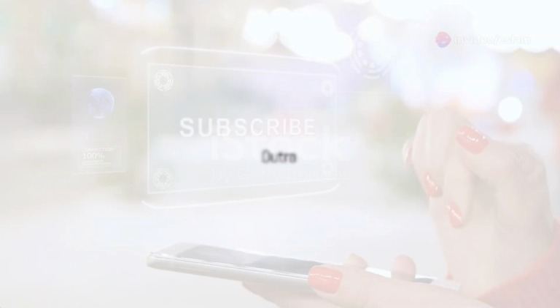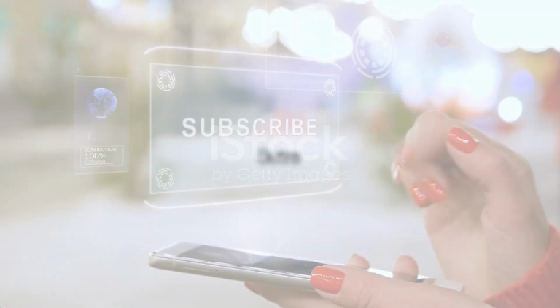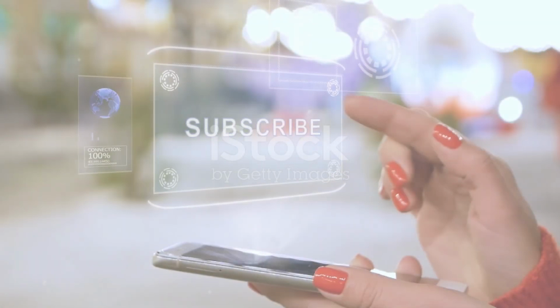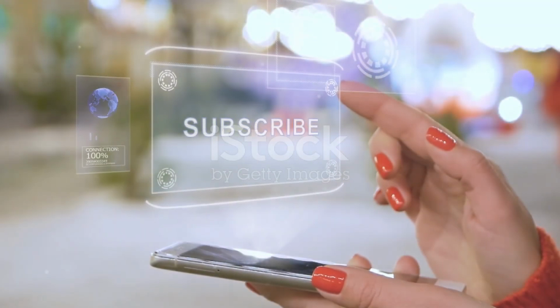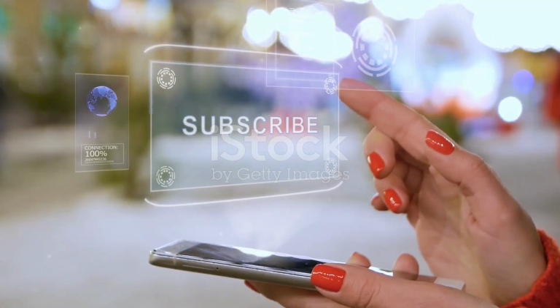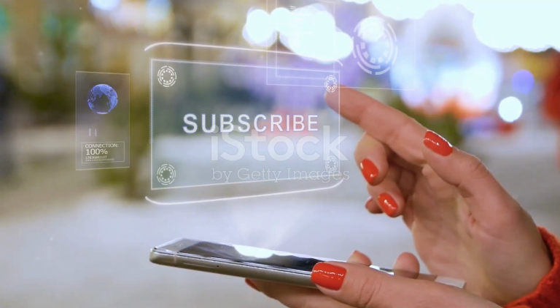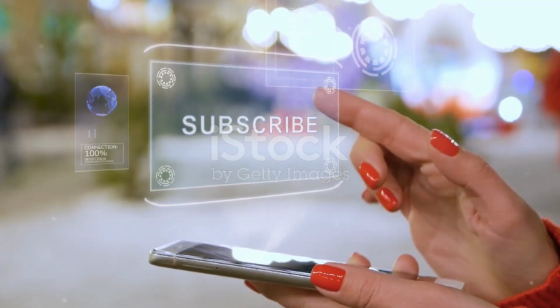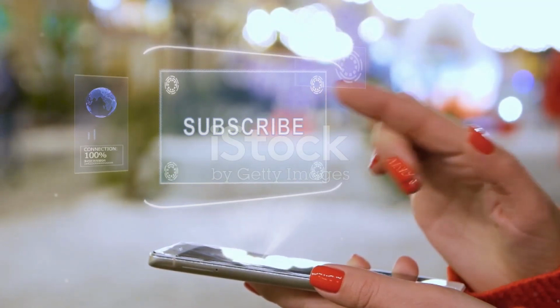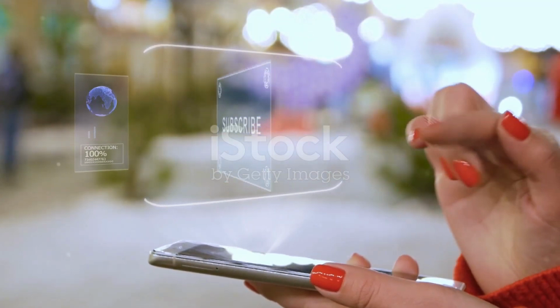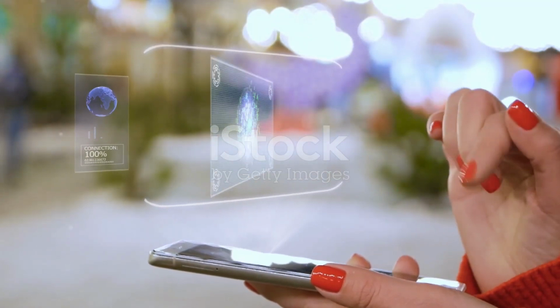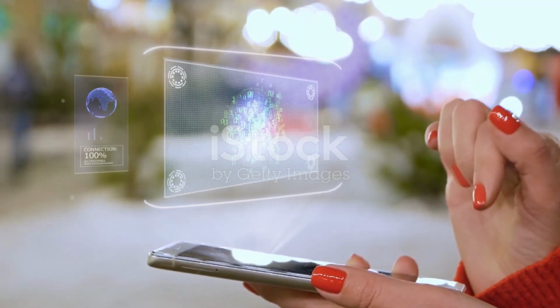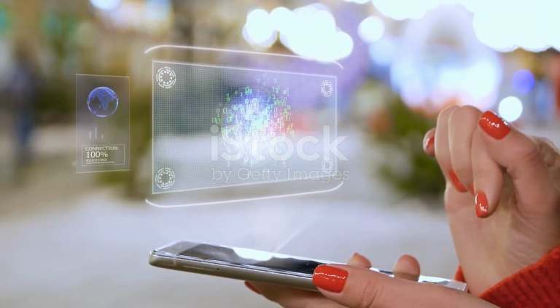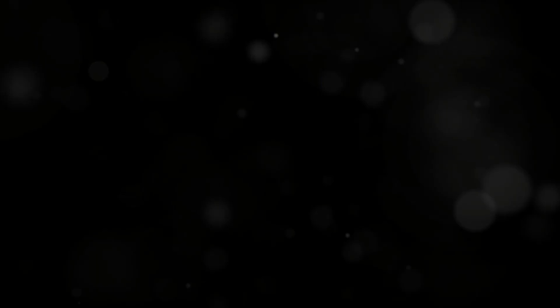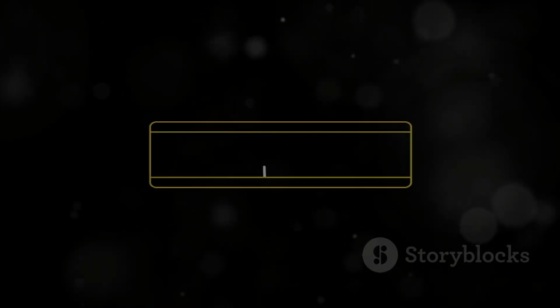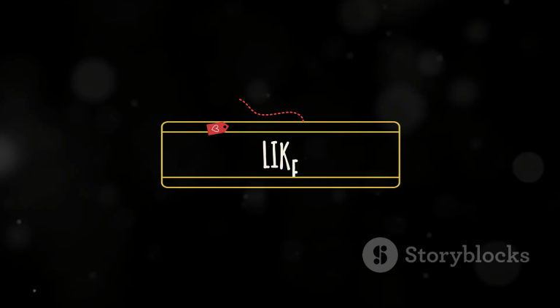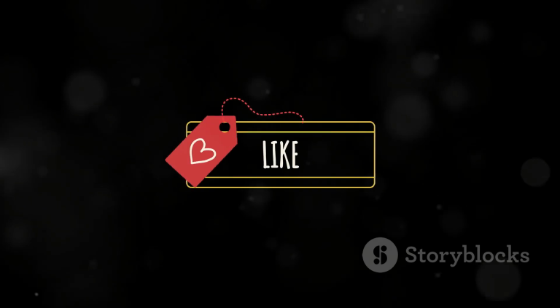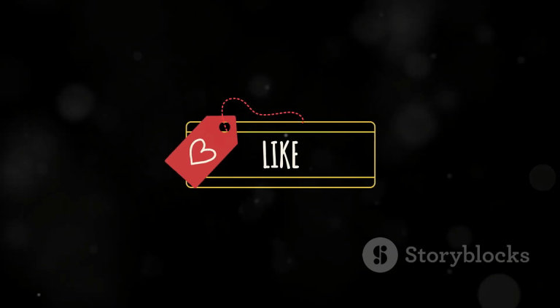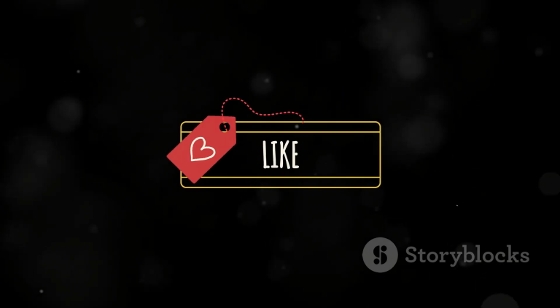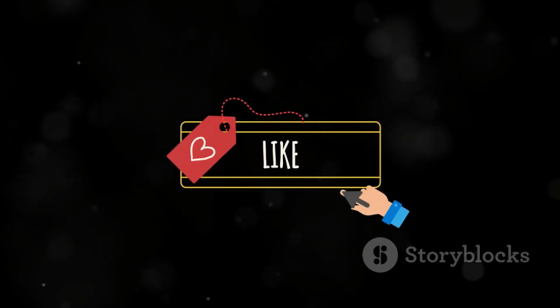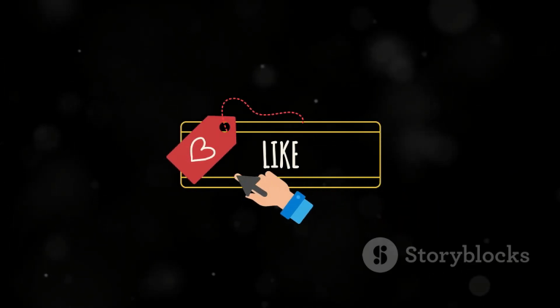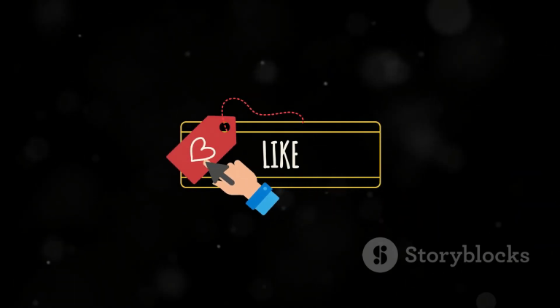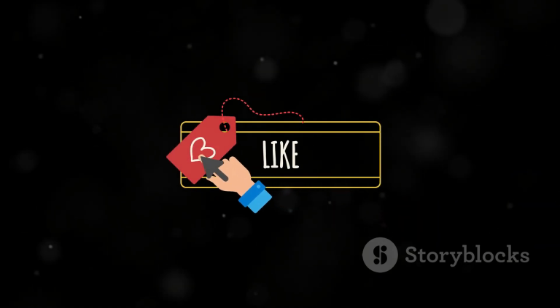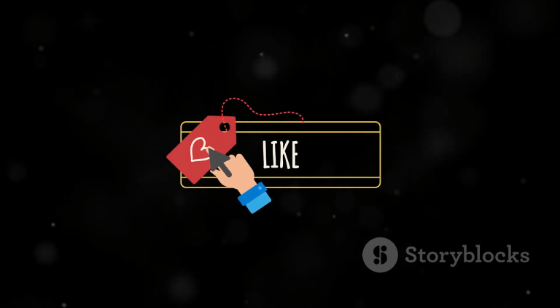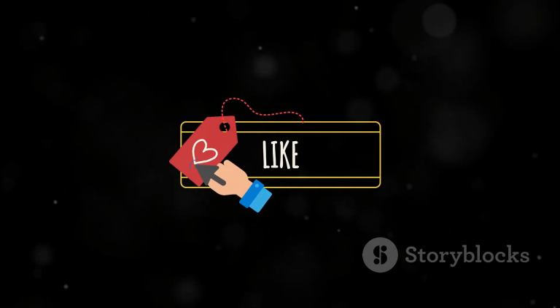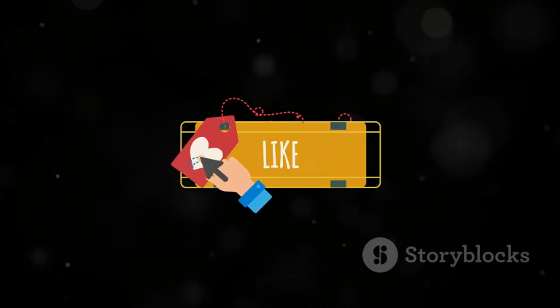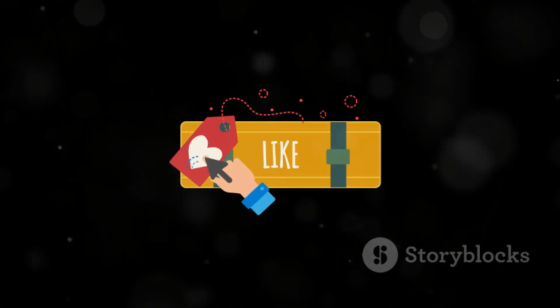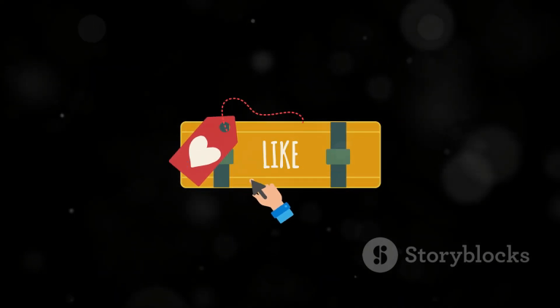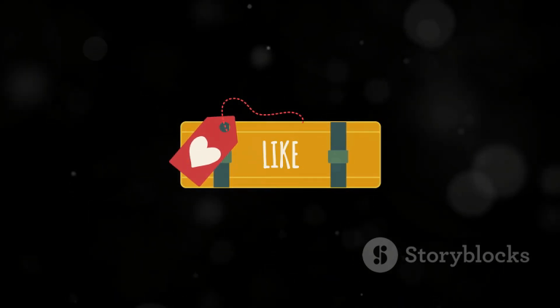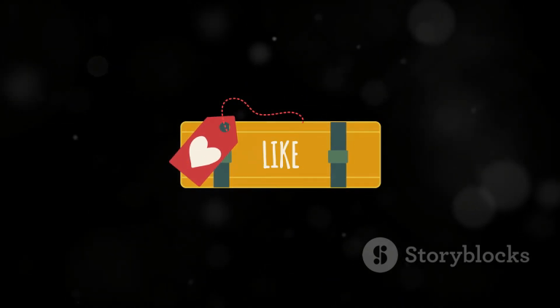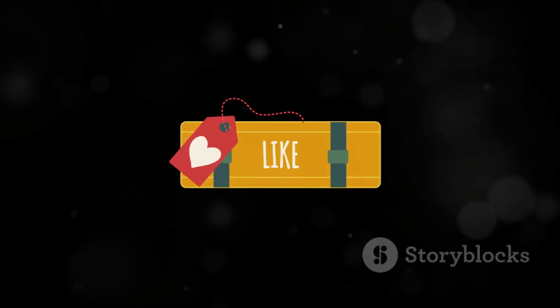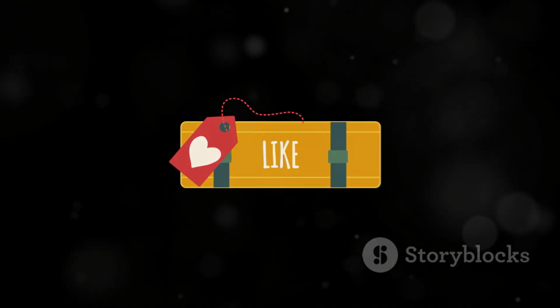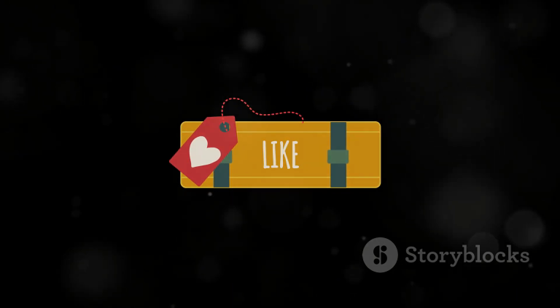Thanks for watching! Be sure to like, subscribe, and comment below with your thoughts. Which processor would you choose? See you in the next video.